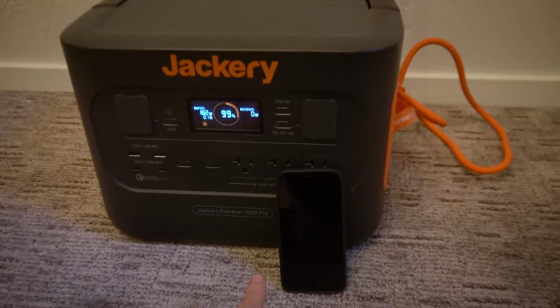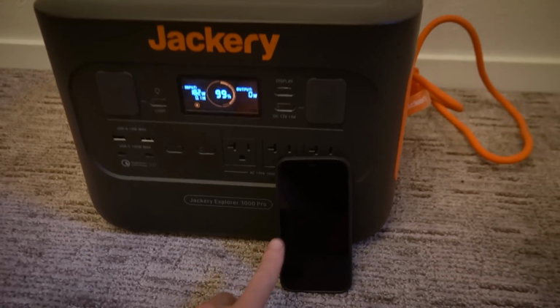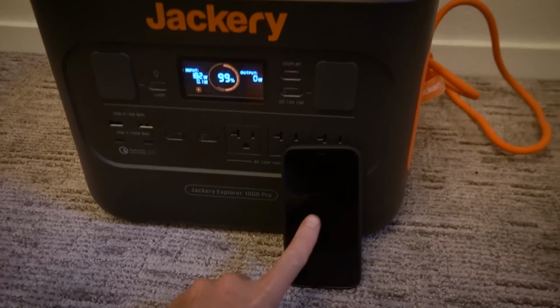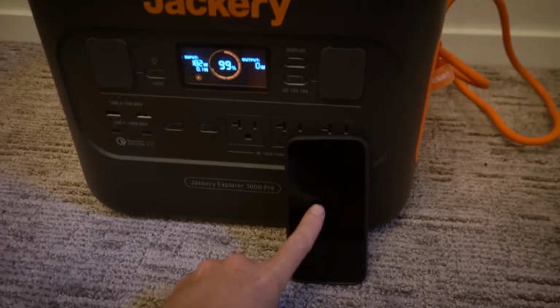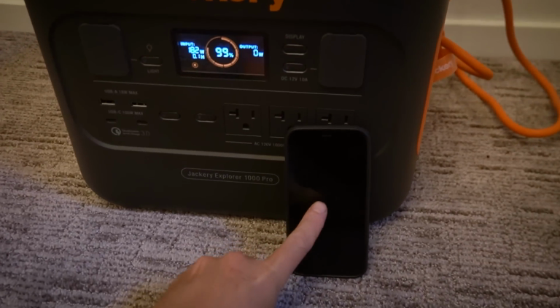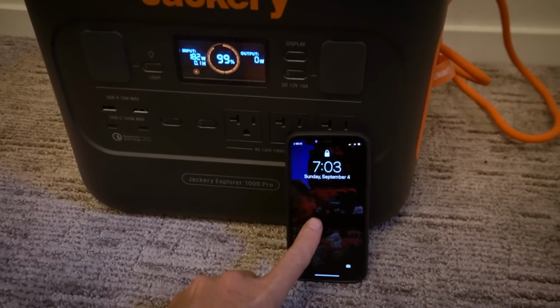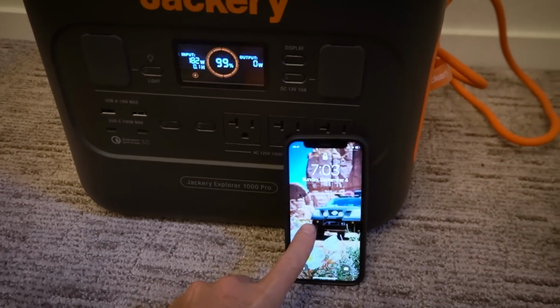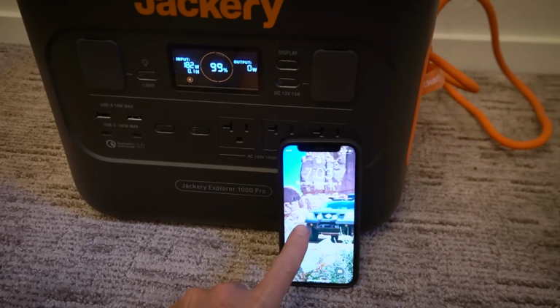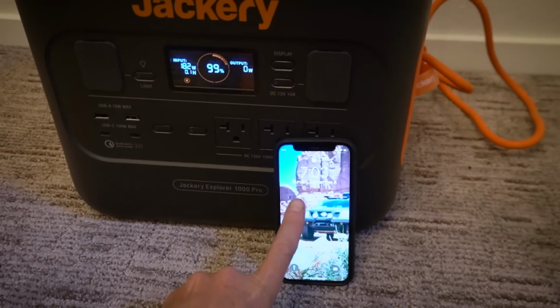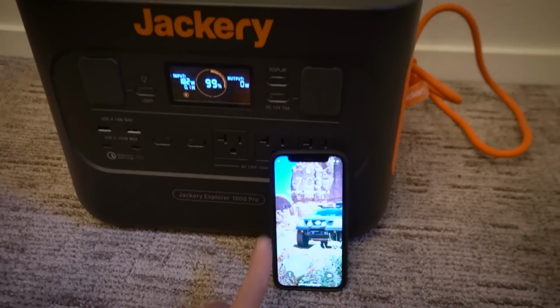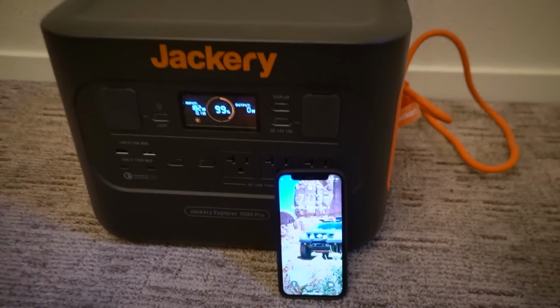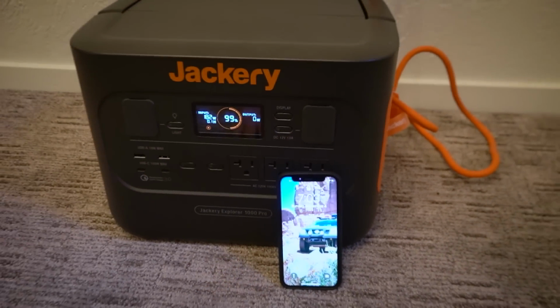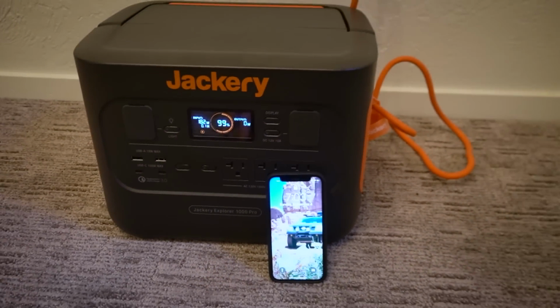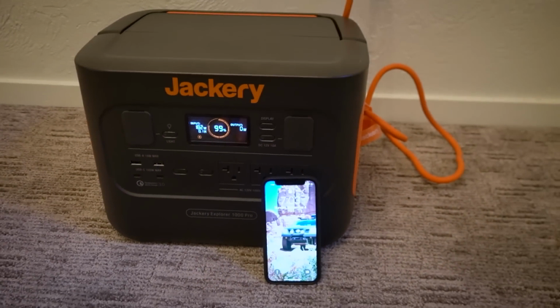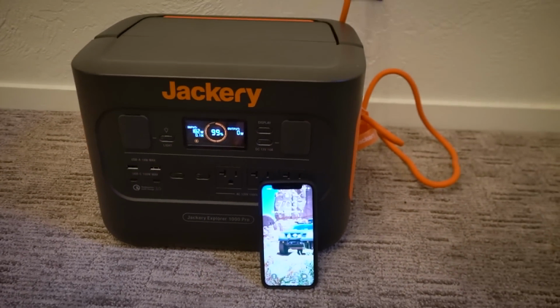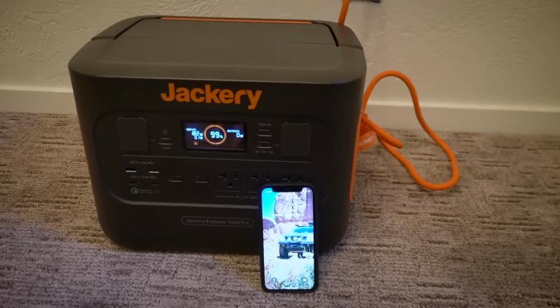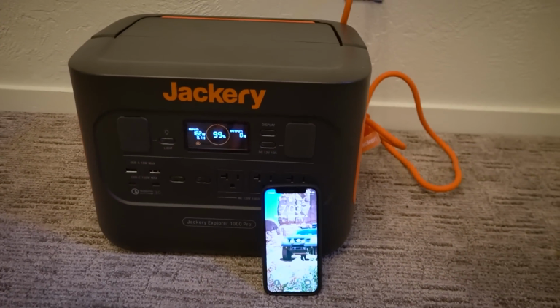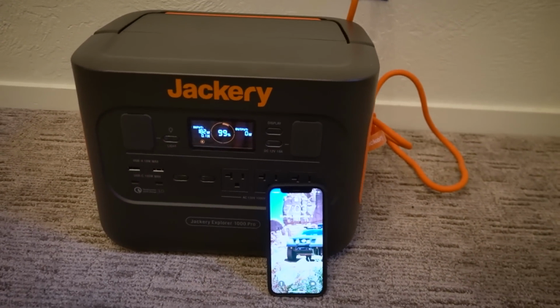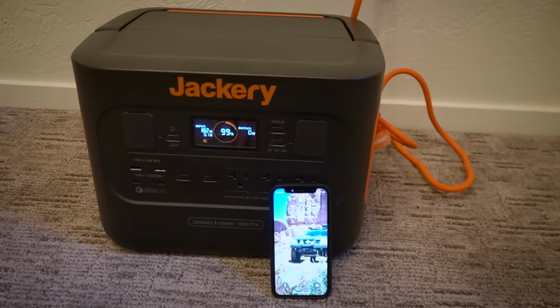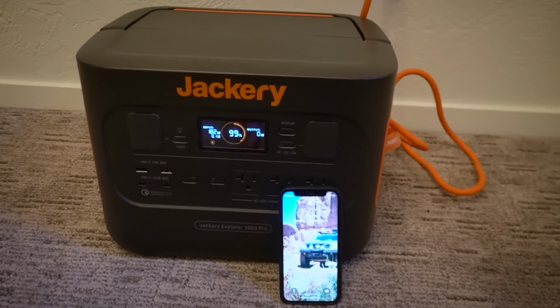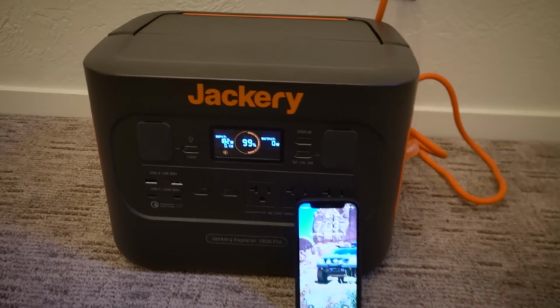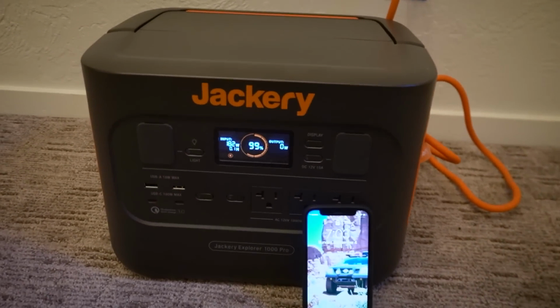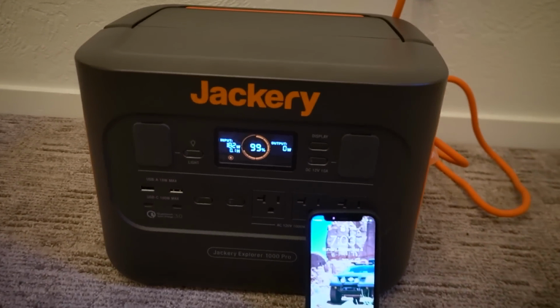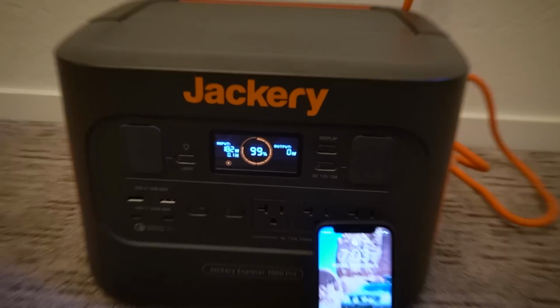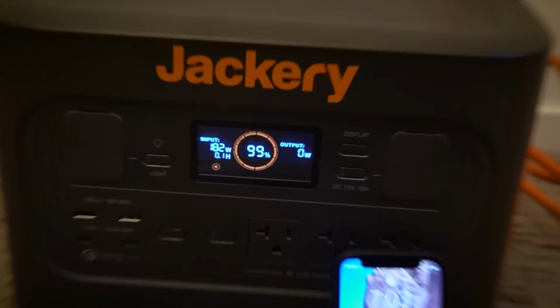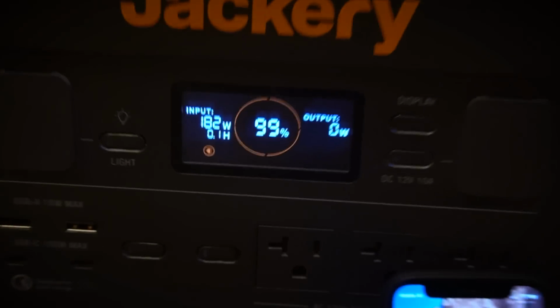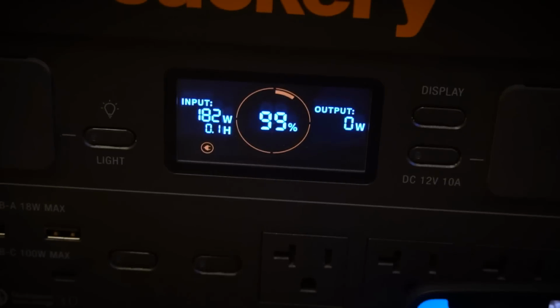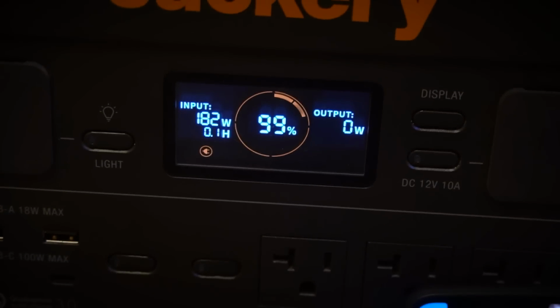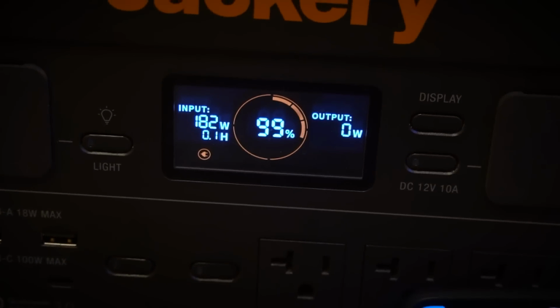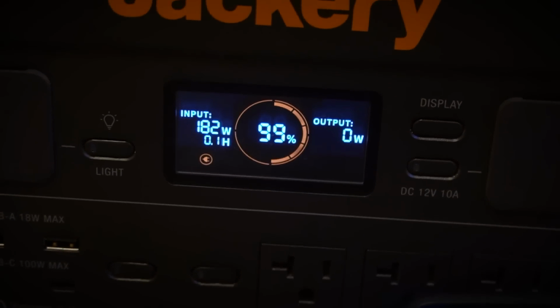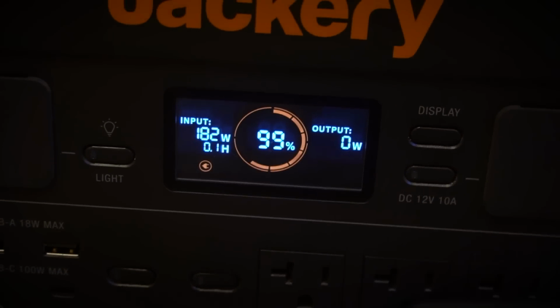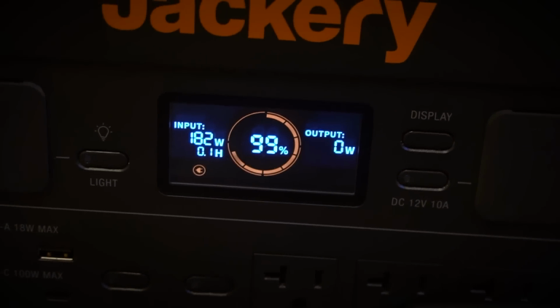At 7:00 p.m. — about an hour and a half — we were basically there at 100%.